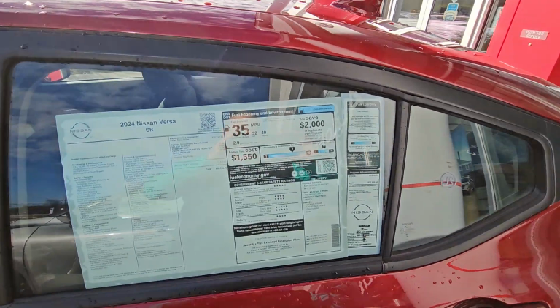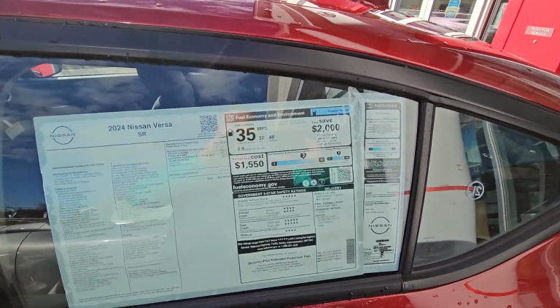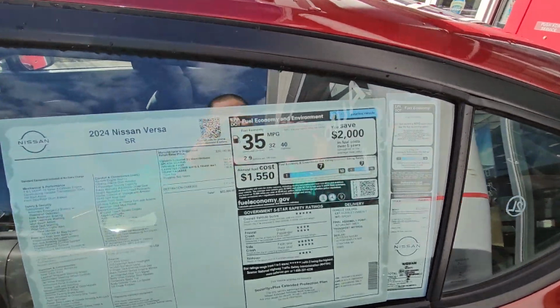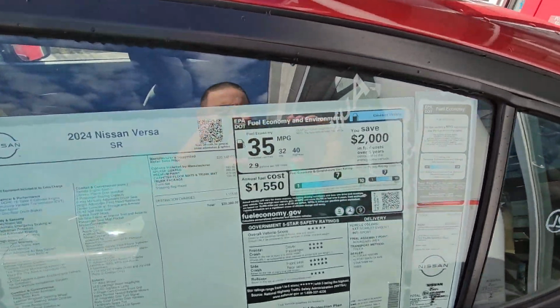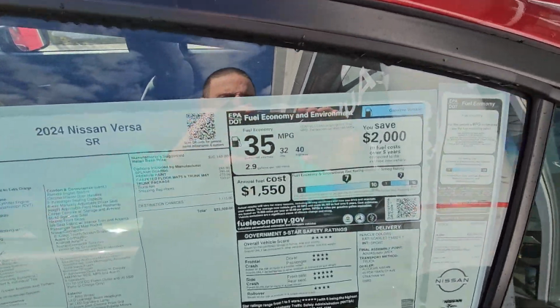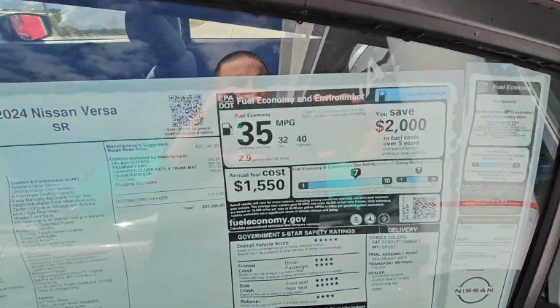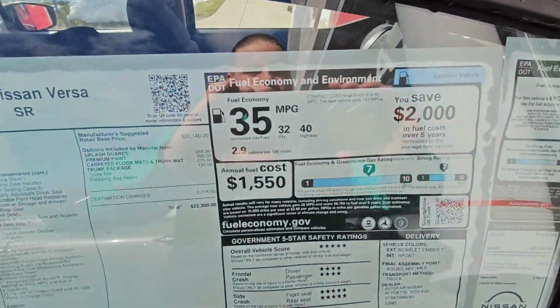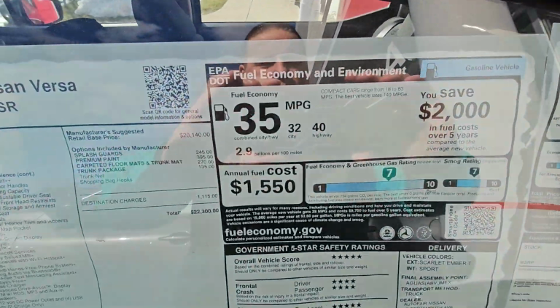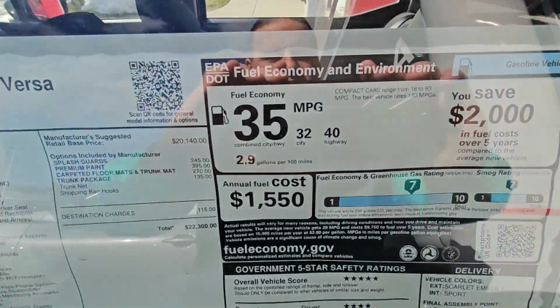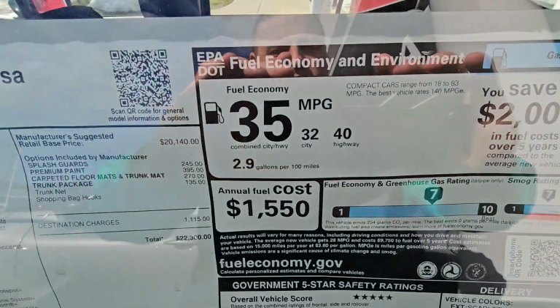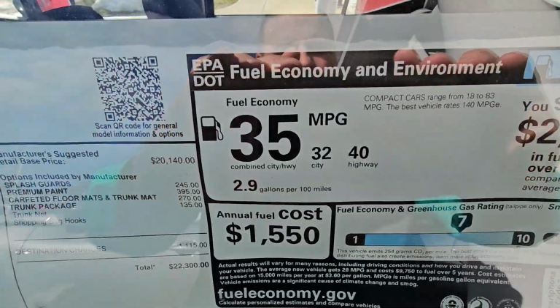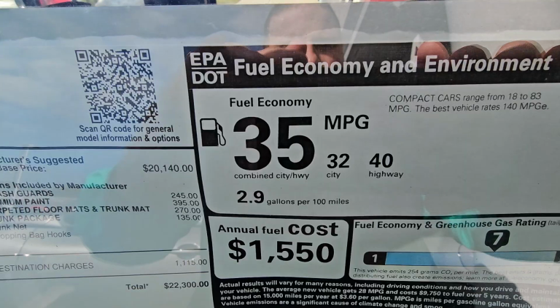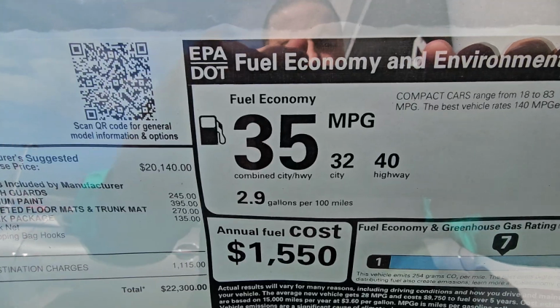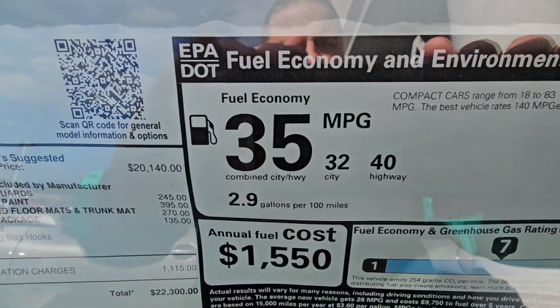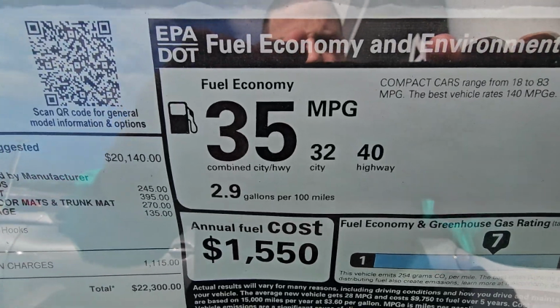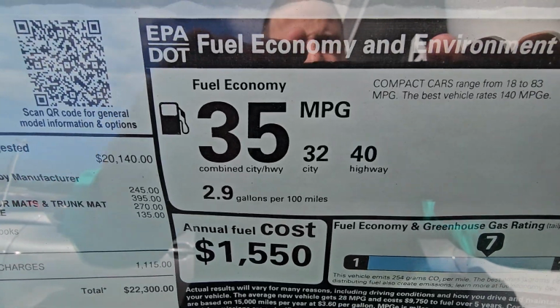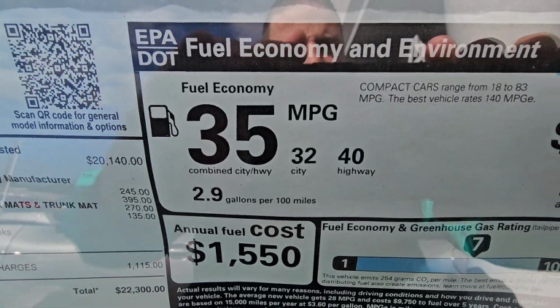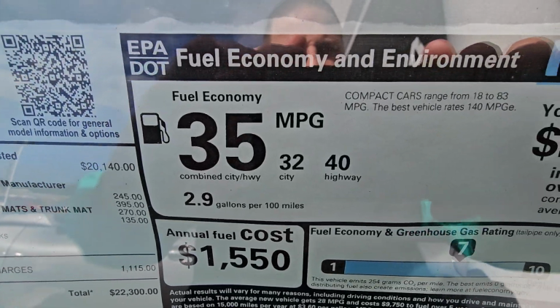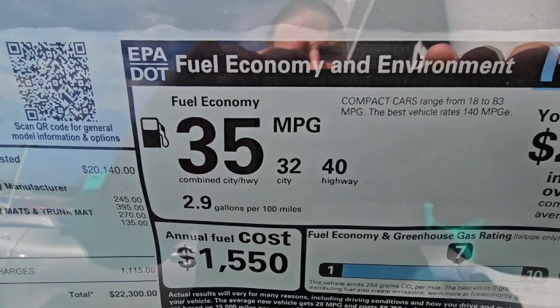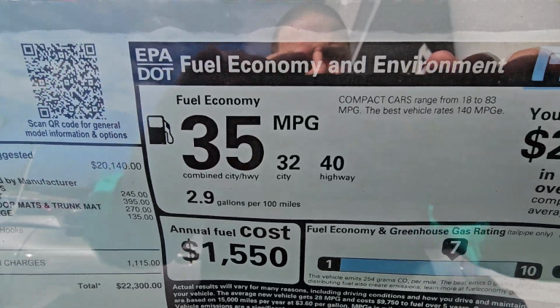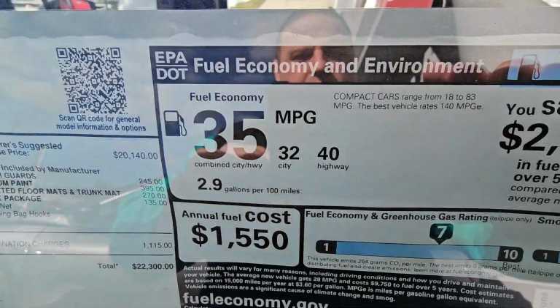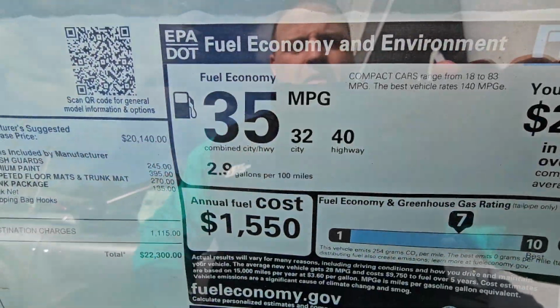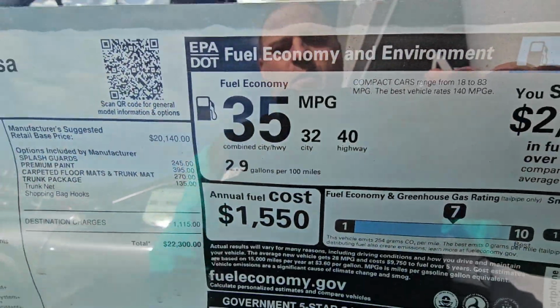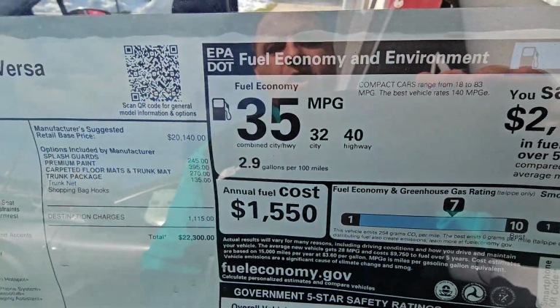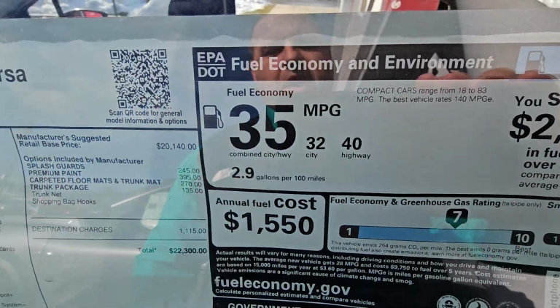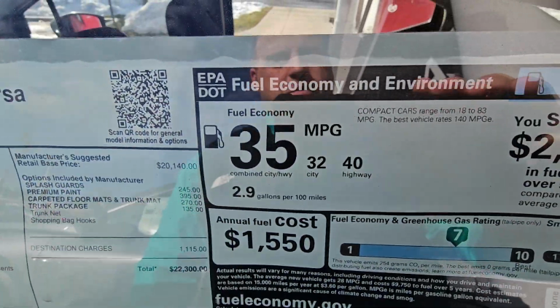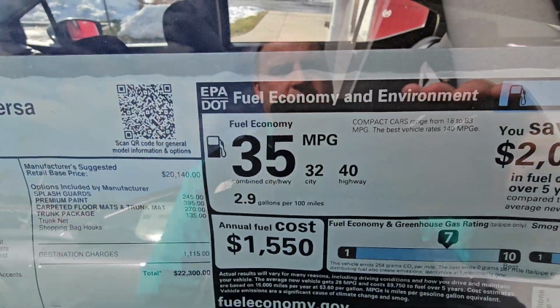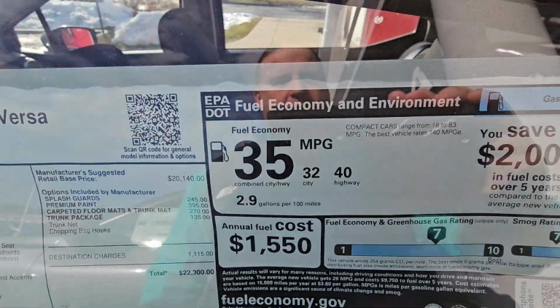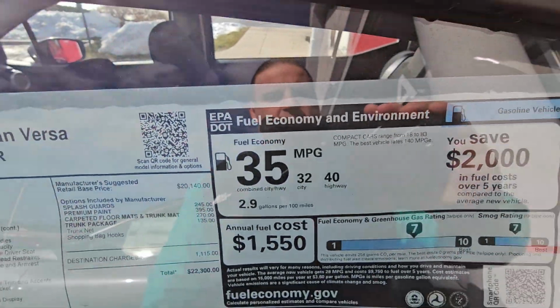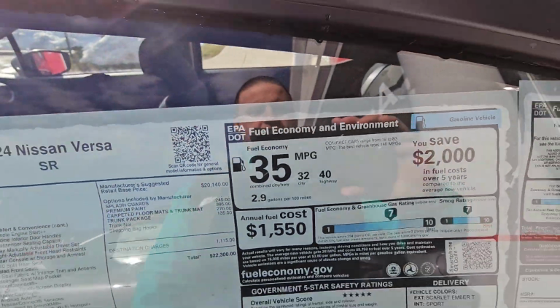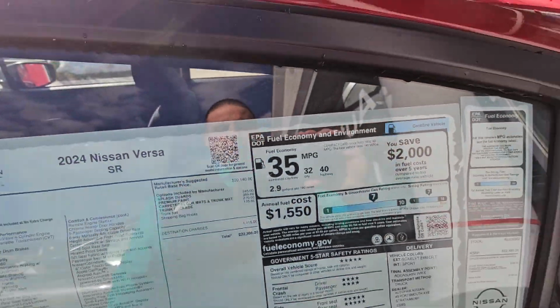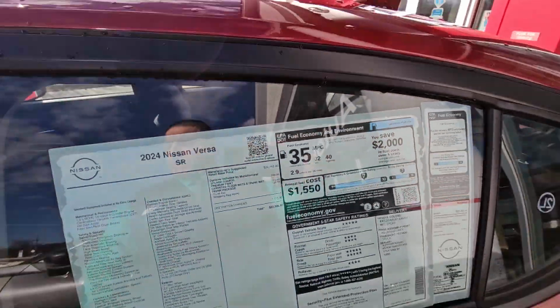One of the things I wanted to show you — look at that 40 miles per gallon on the highway.